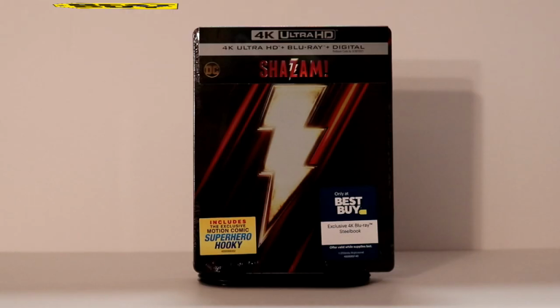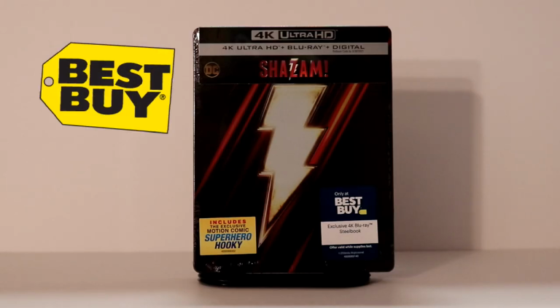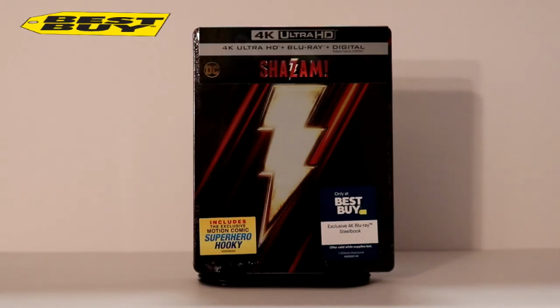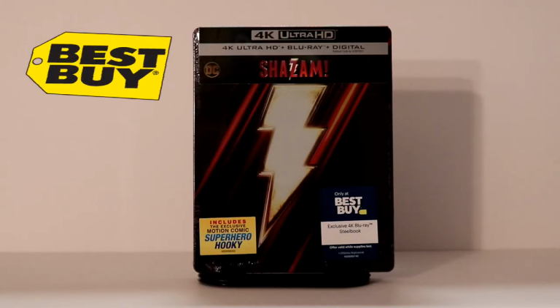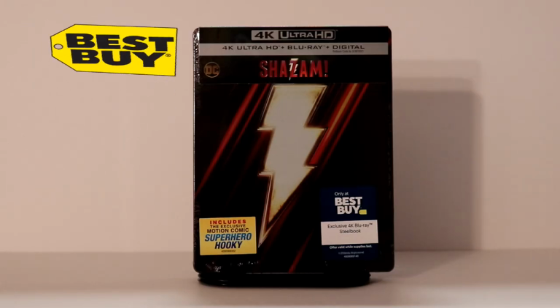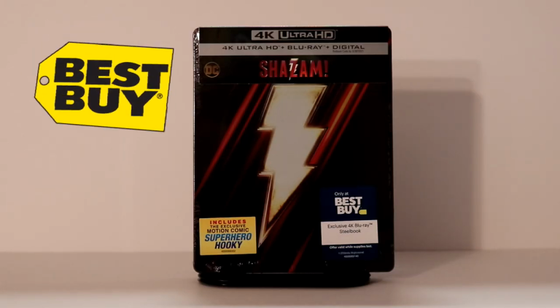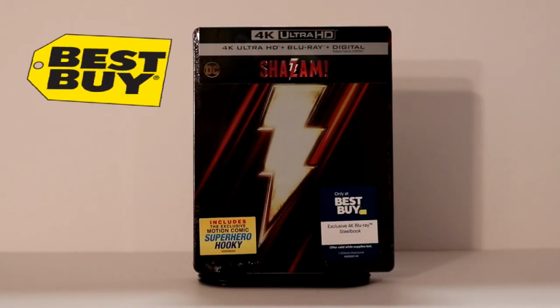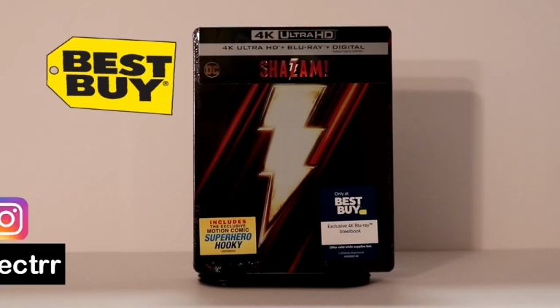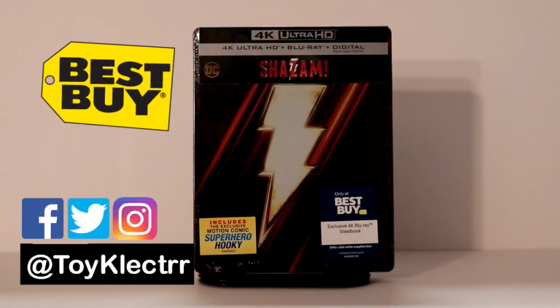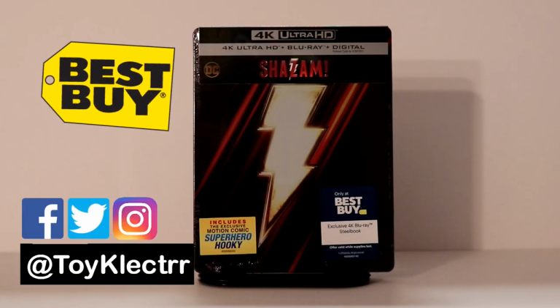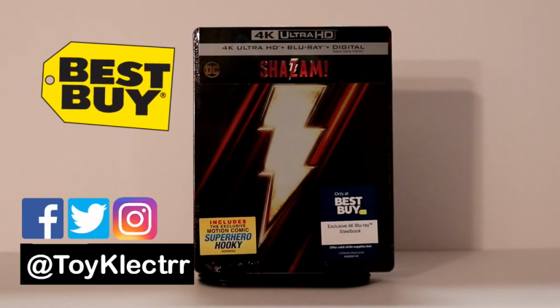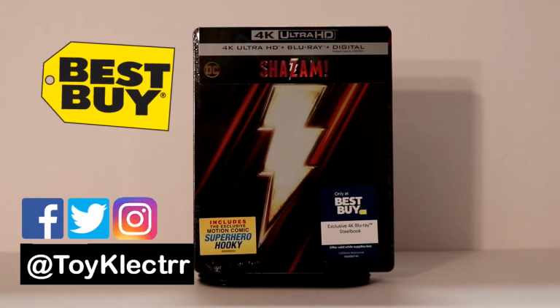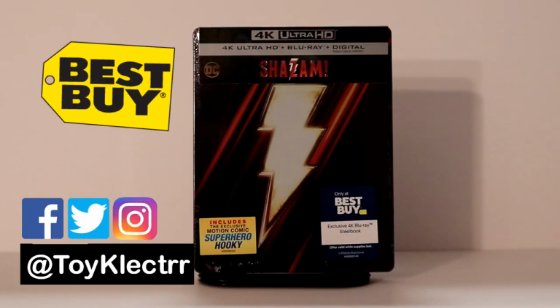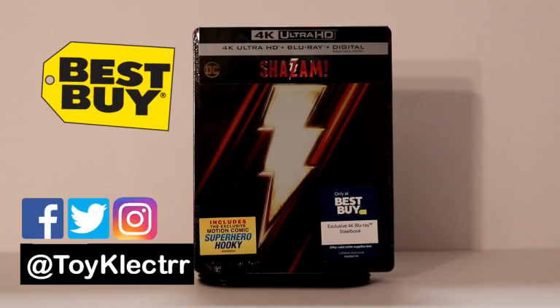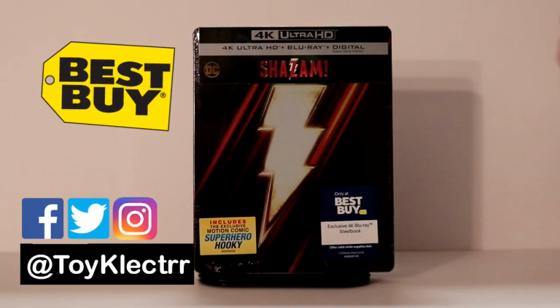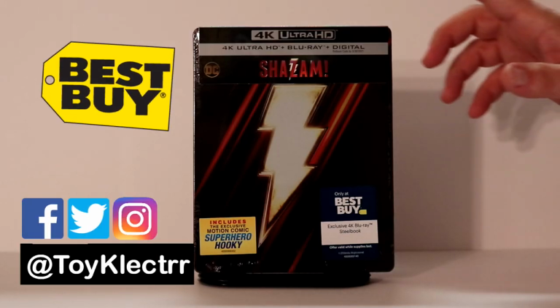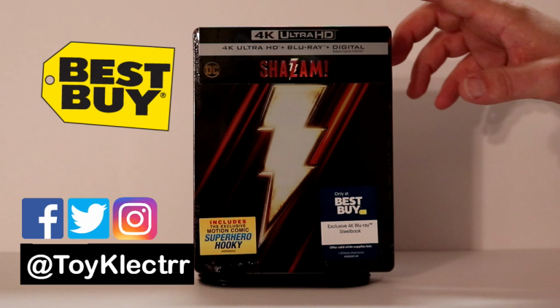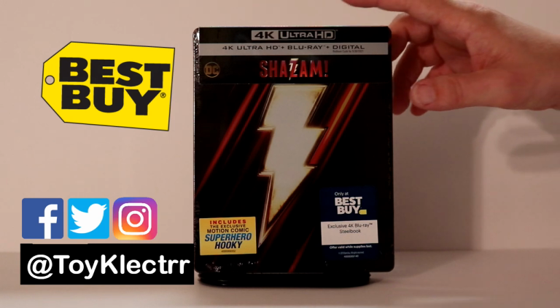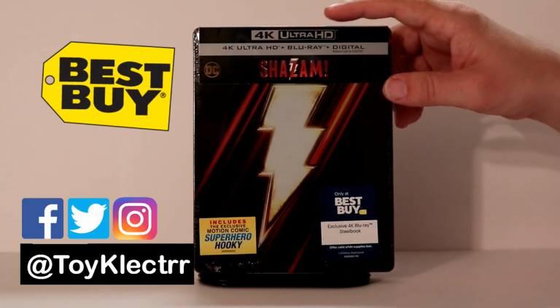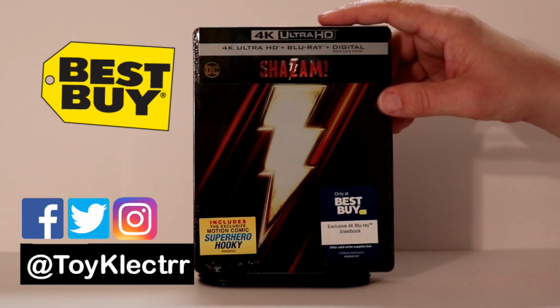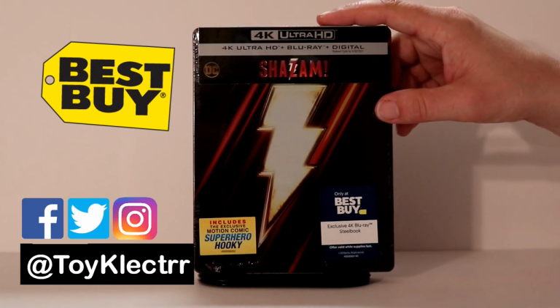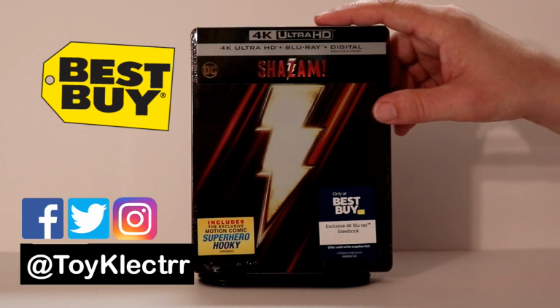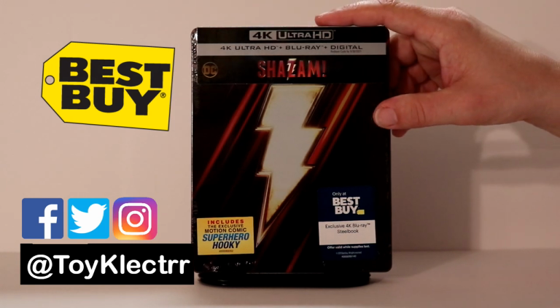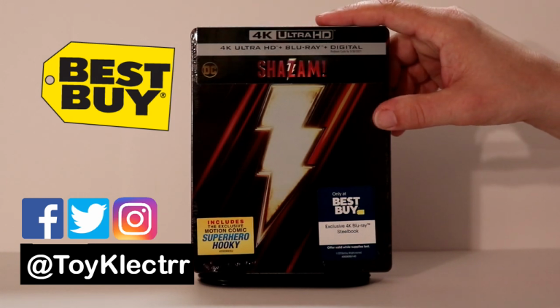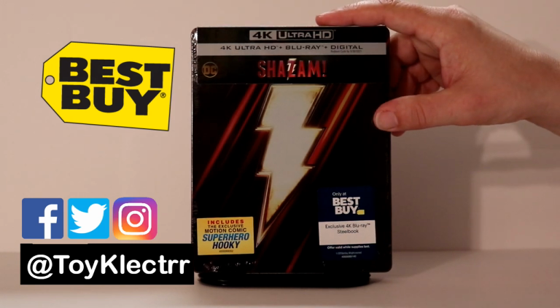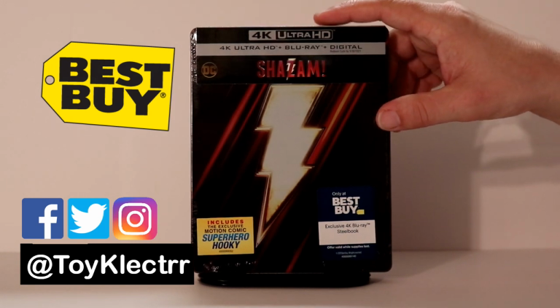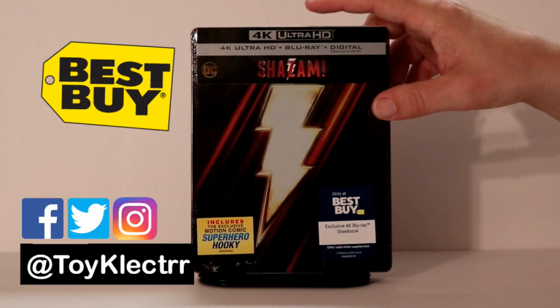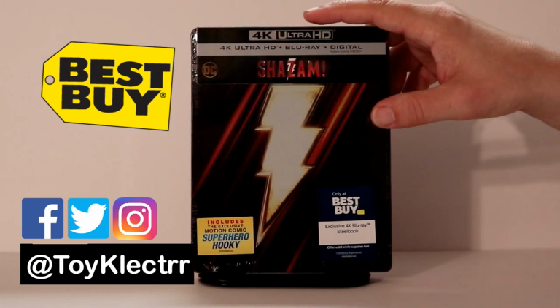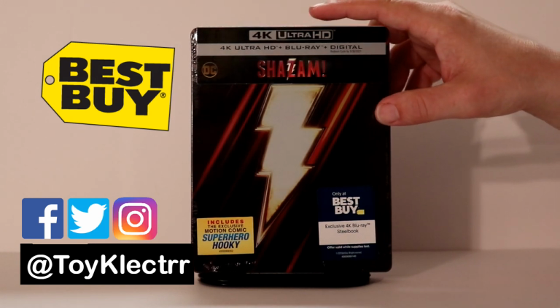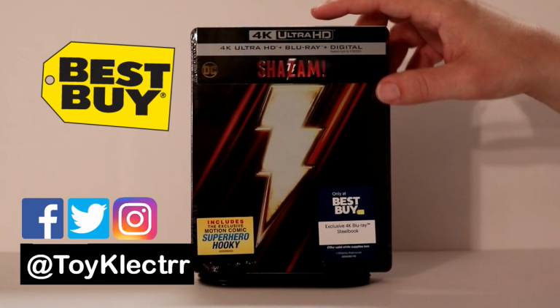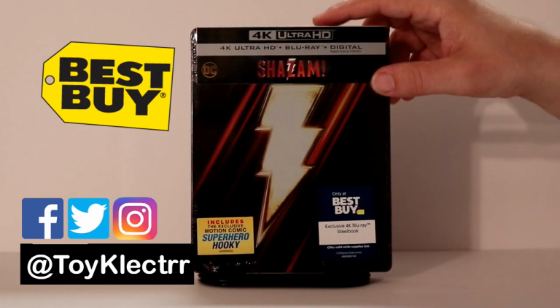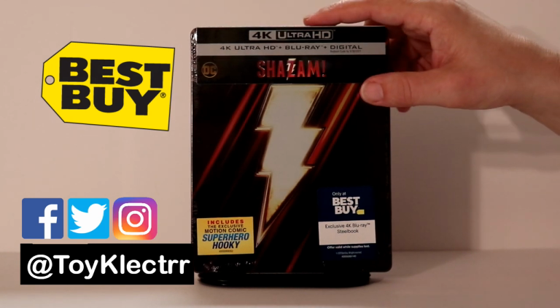Today I went into Best Buy and picked up the Exclusive Steelbook for Shazam. This has the 4K Ultra HD, the Blu-ray, and the digital.